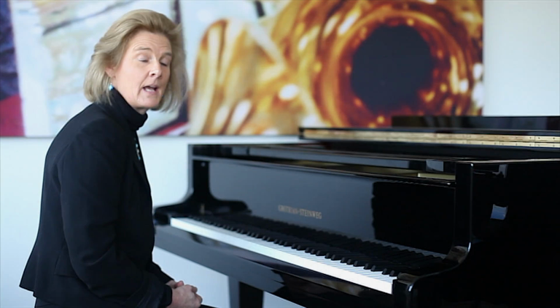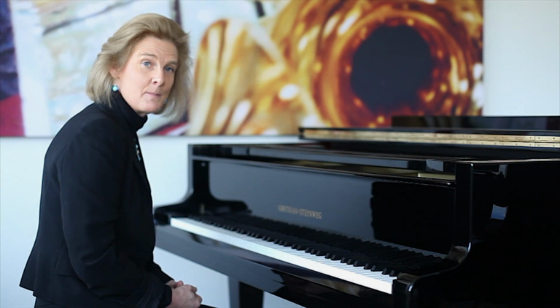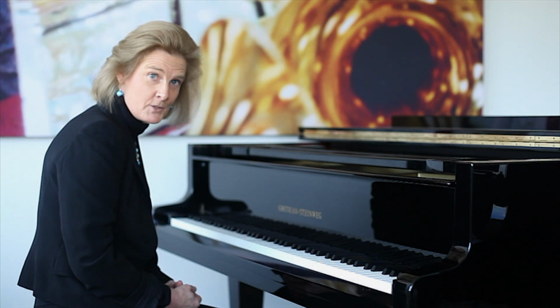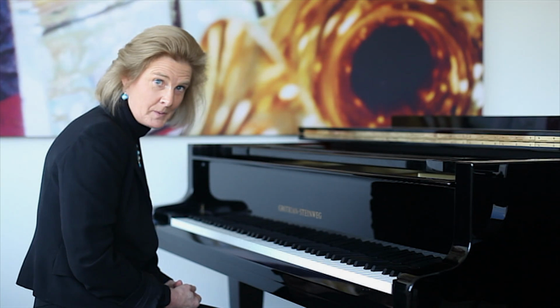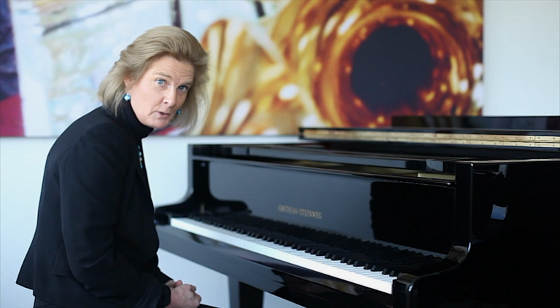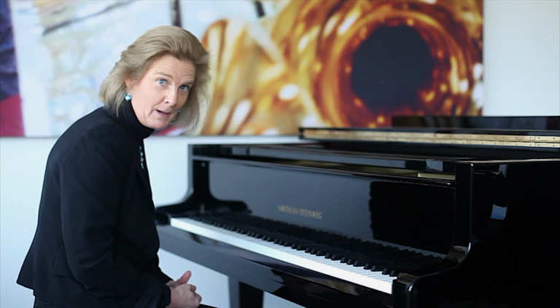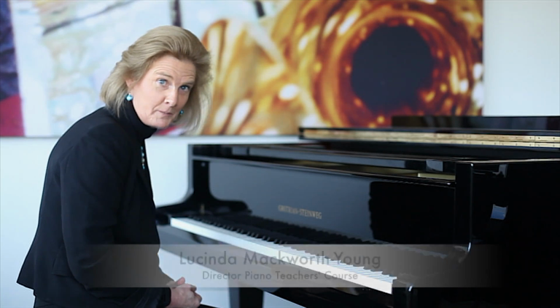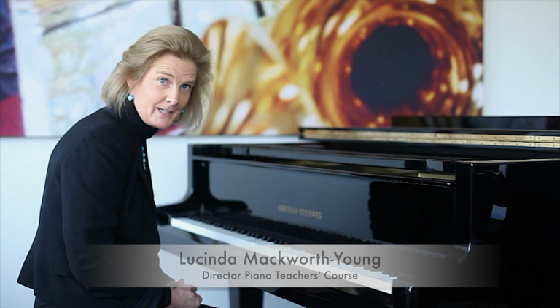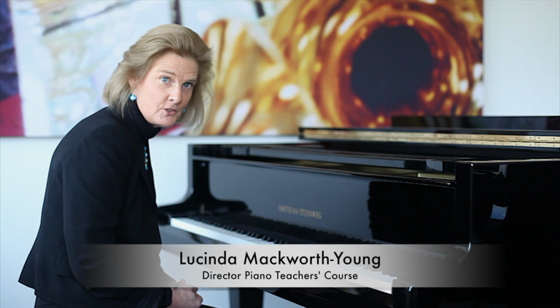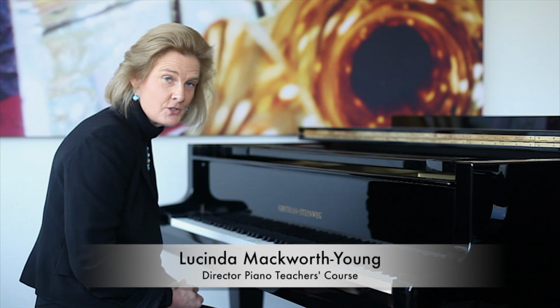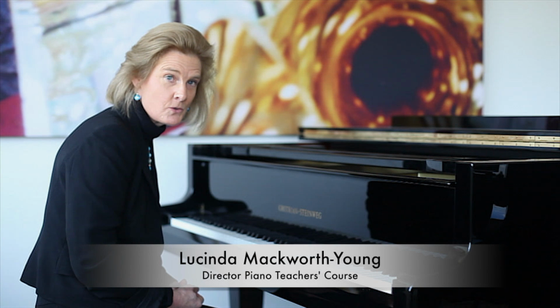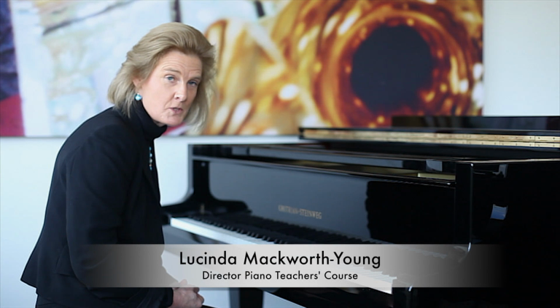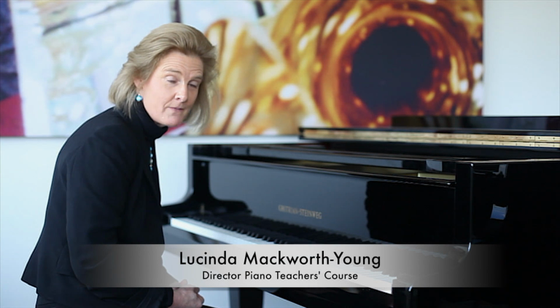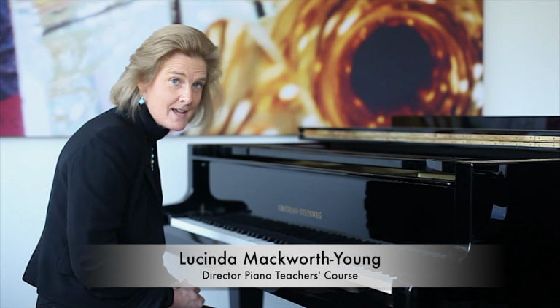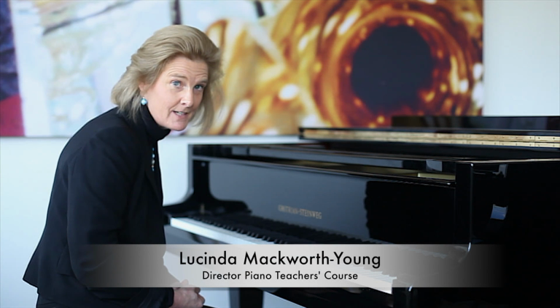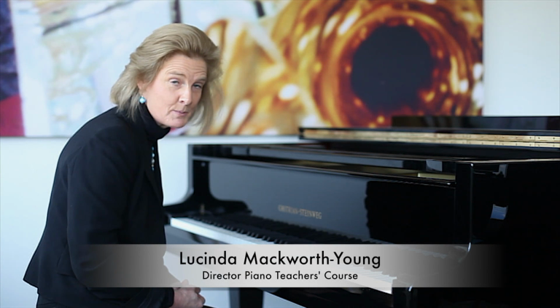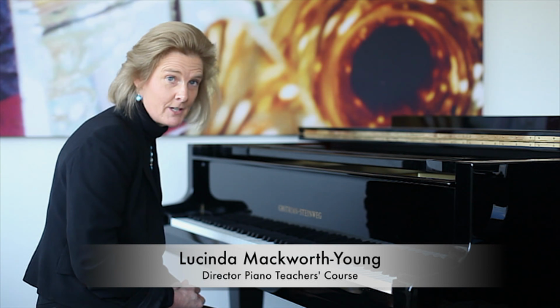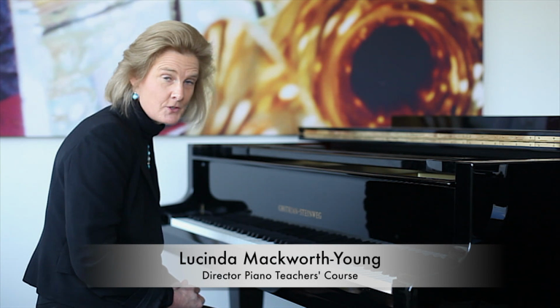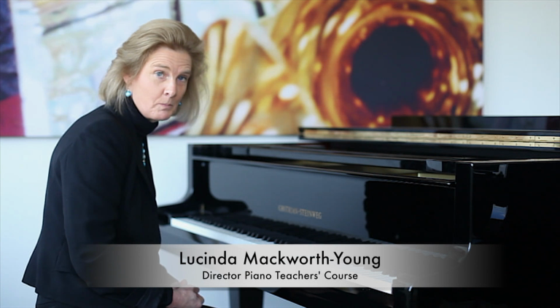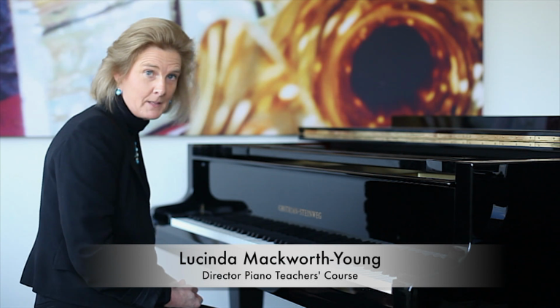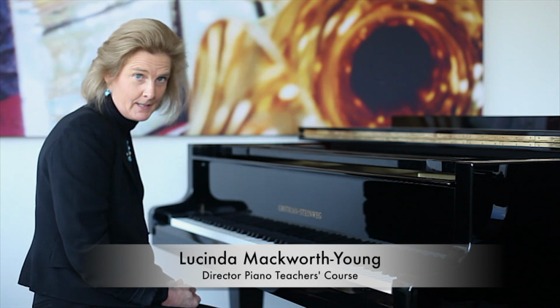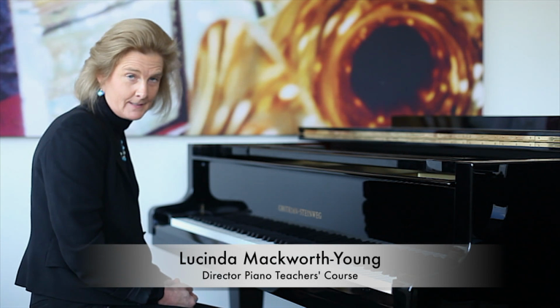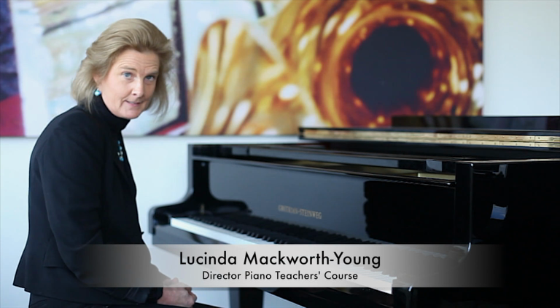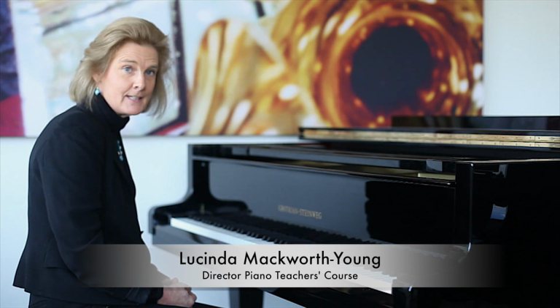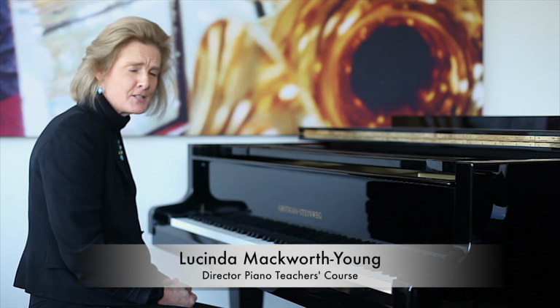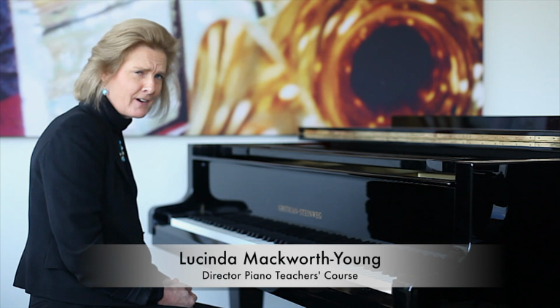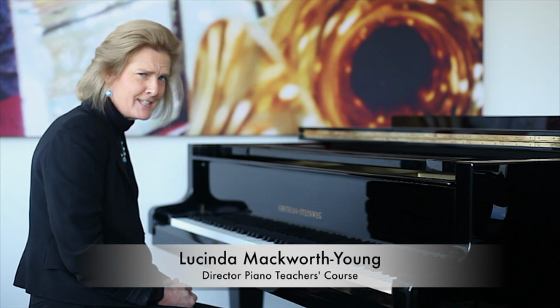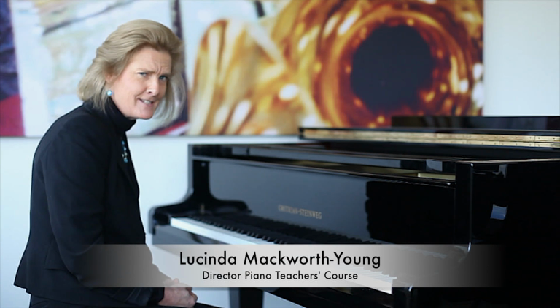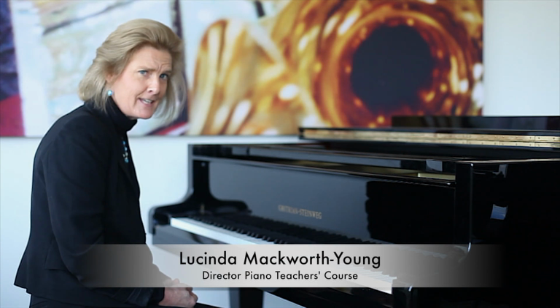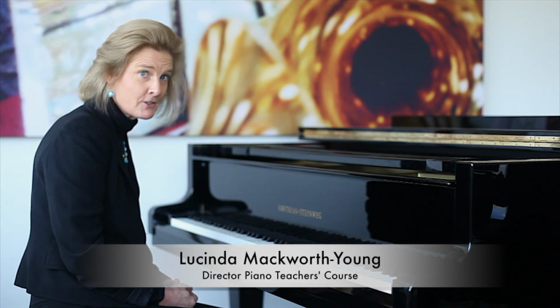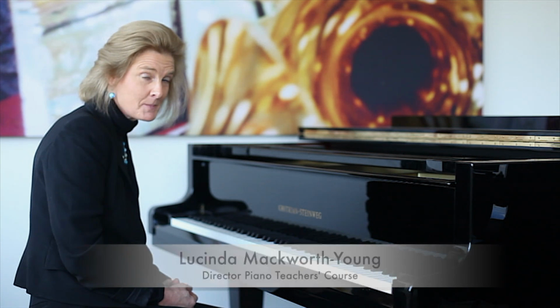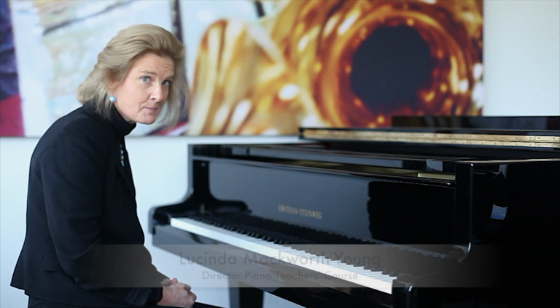Most people who come on the piano teachers course have never improvised or played by ear. It's very easy. Here are some tips.